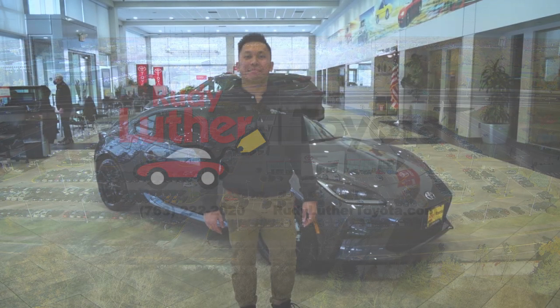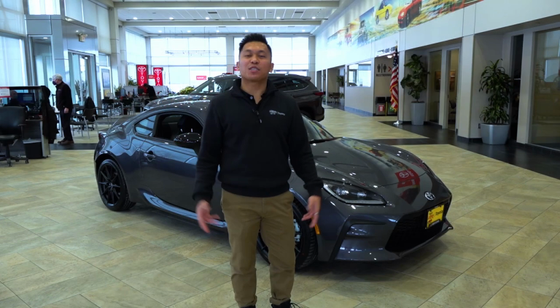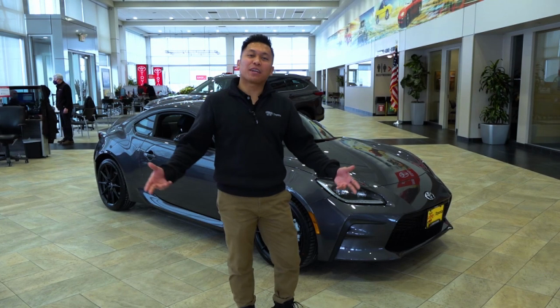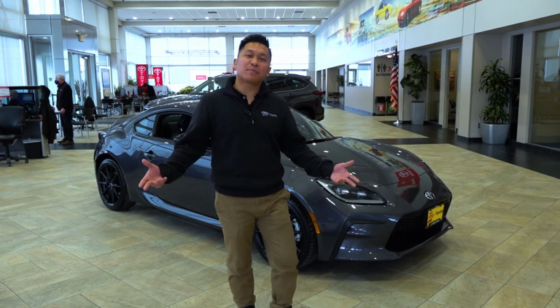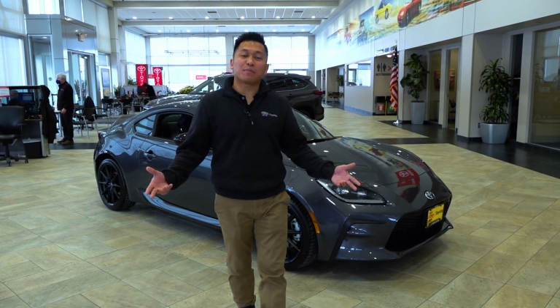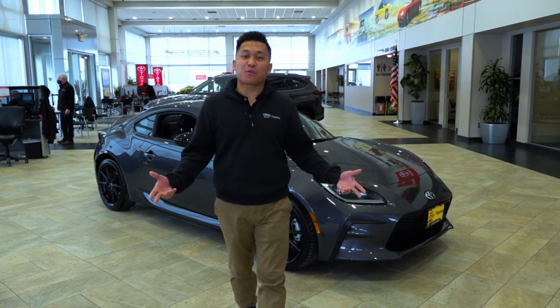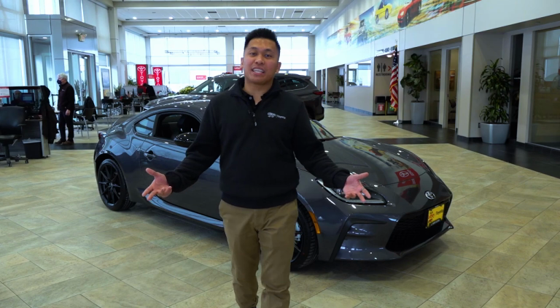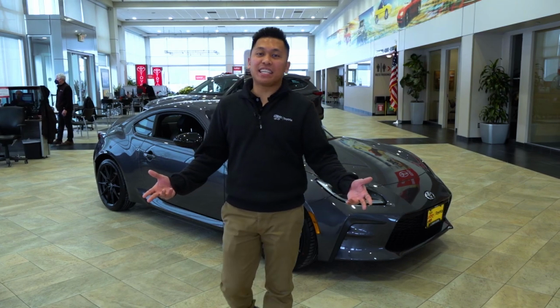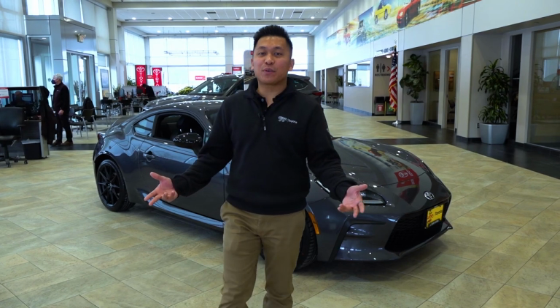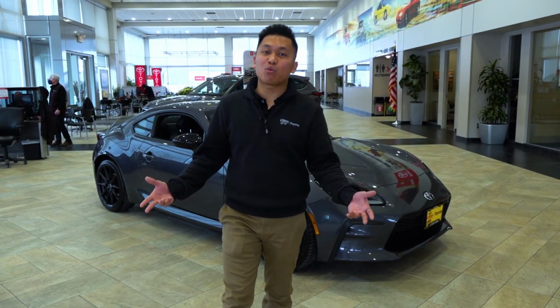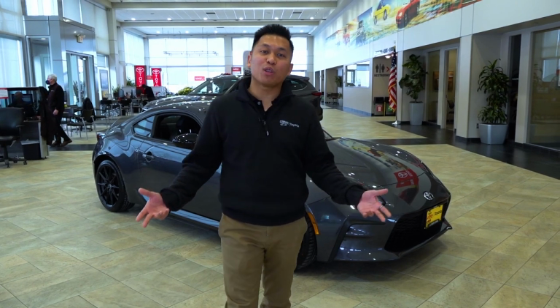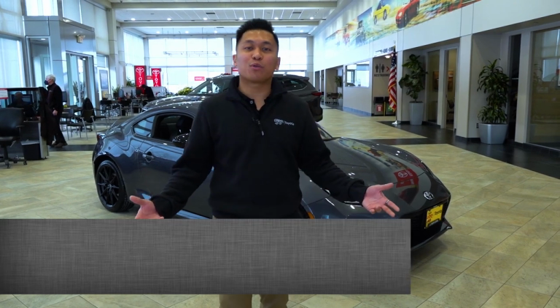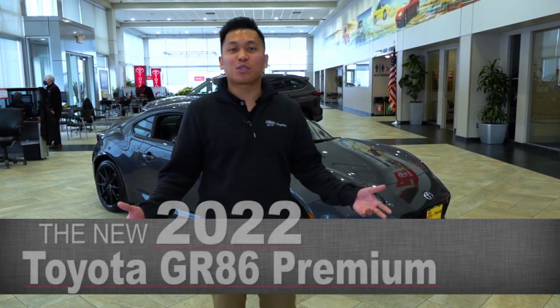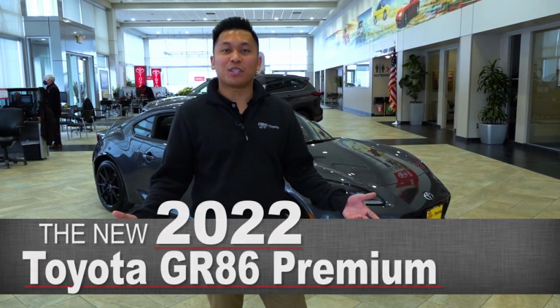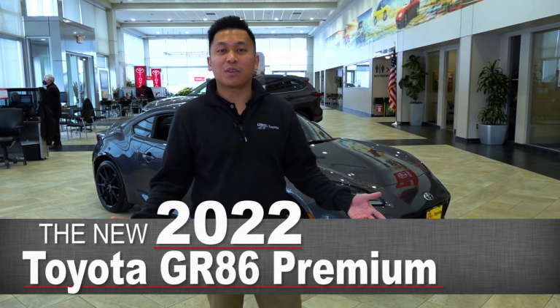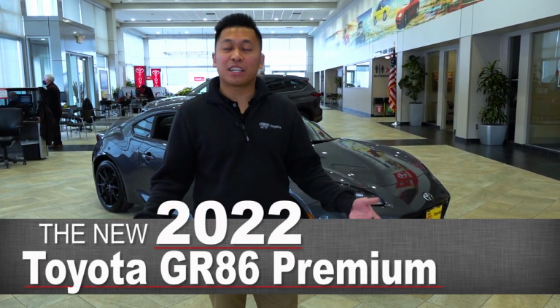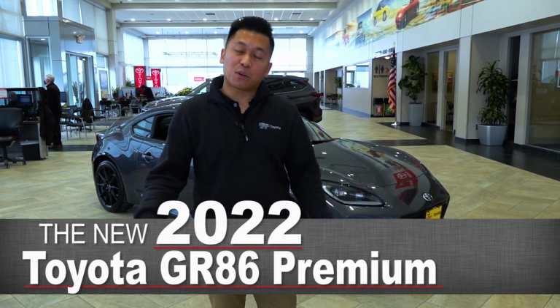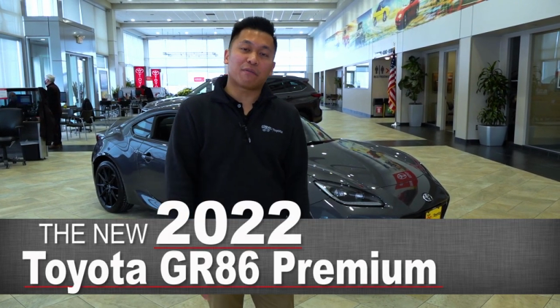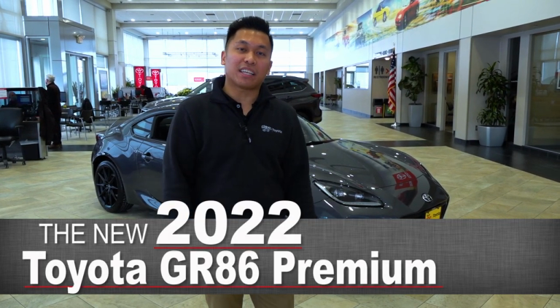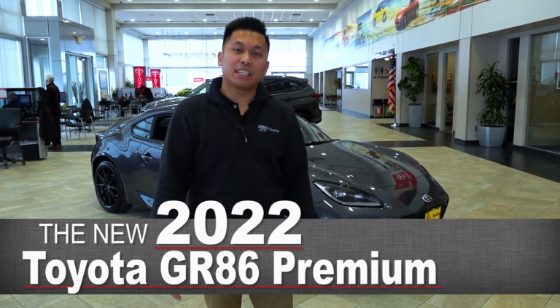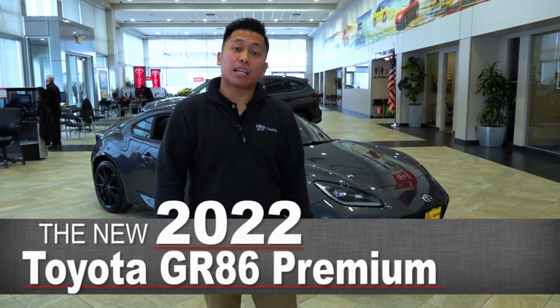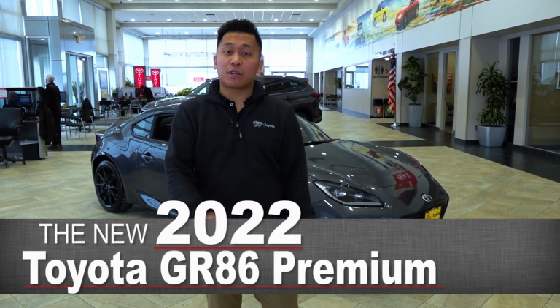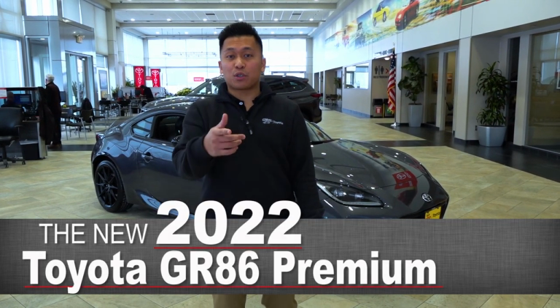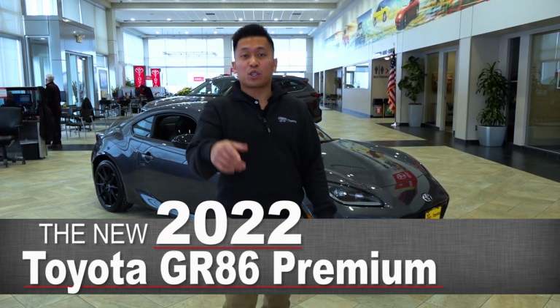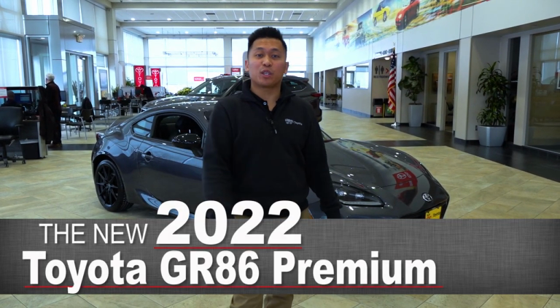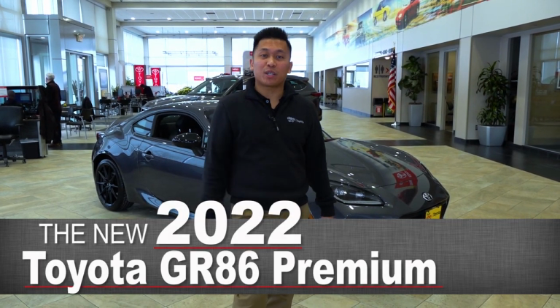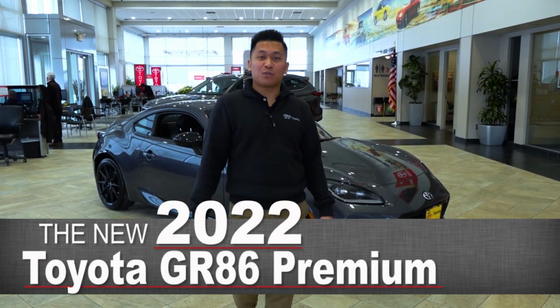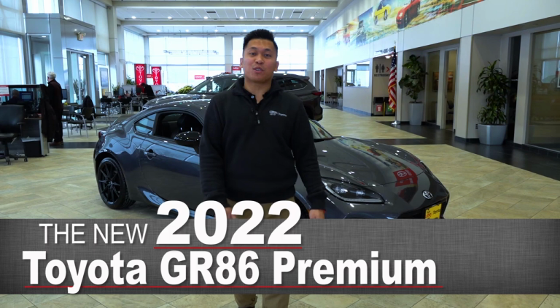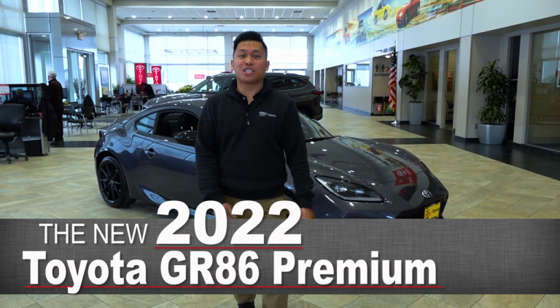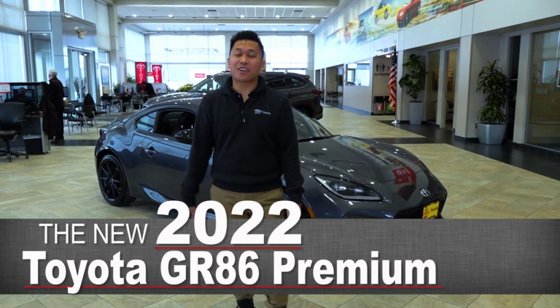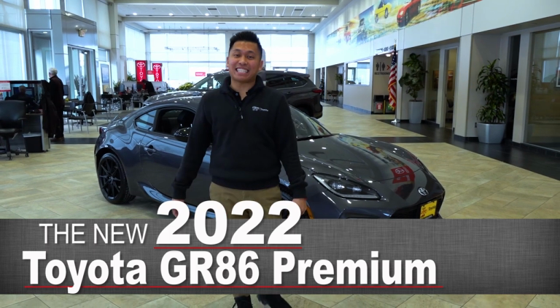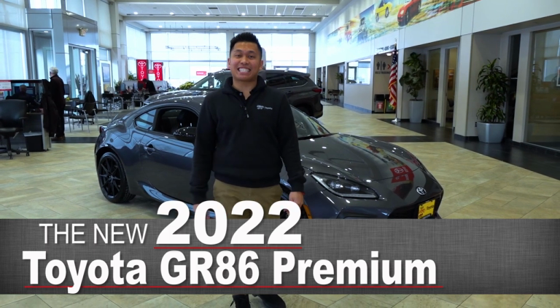How's it going guys? My name is Frankie here at Rudoluther Toyota in Golden Valley. Today I'm here to show you the 2022 Toyota GR86.